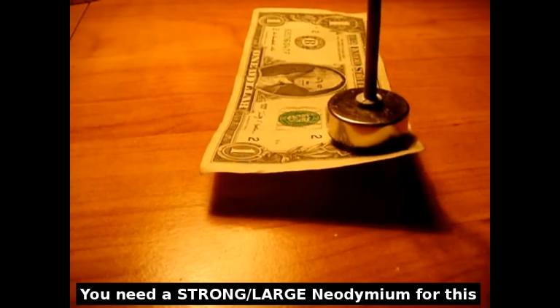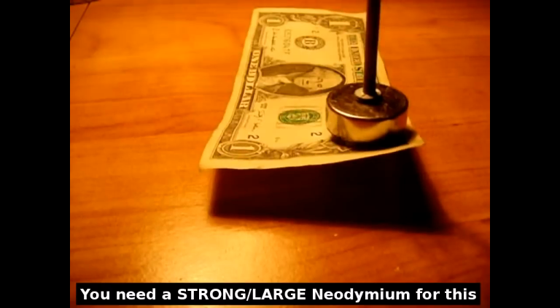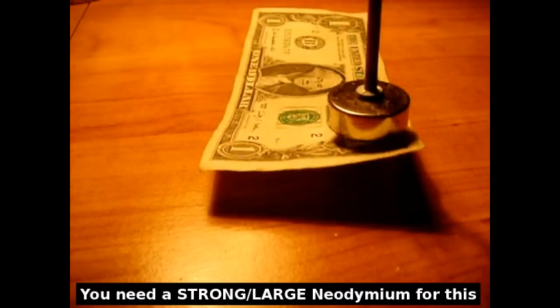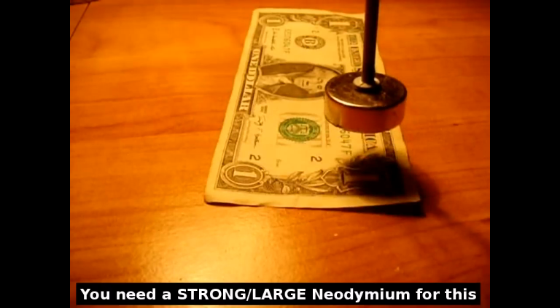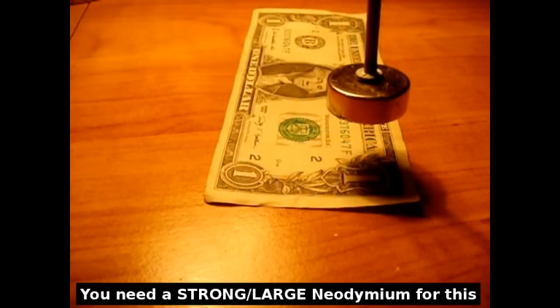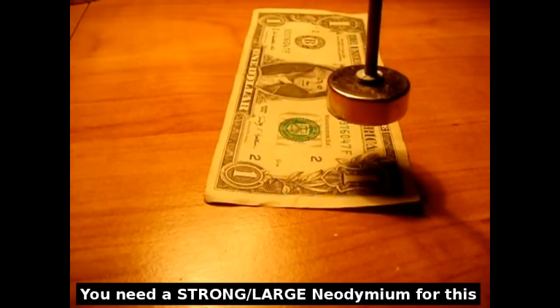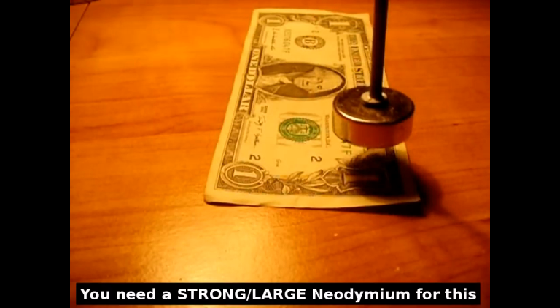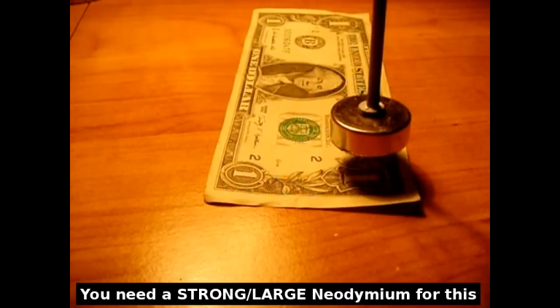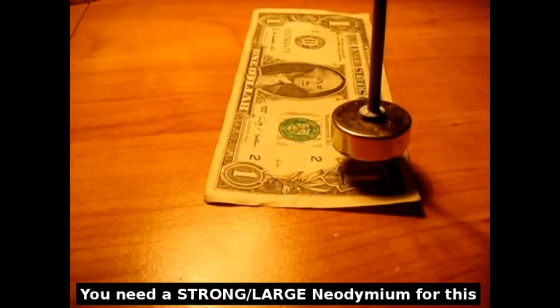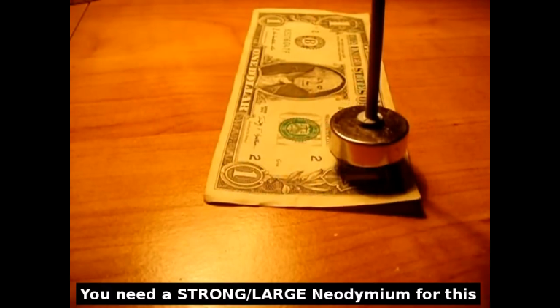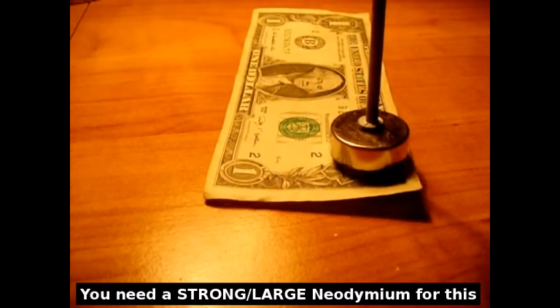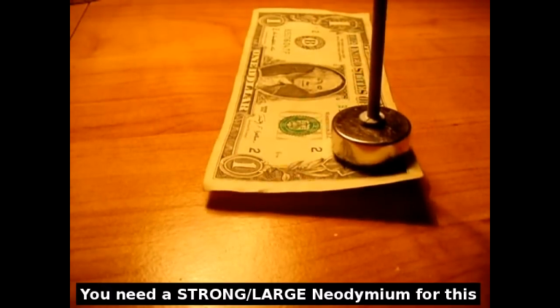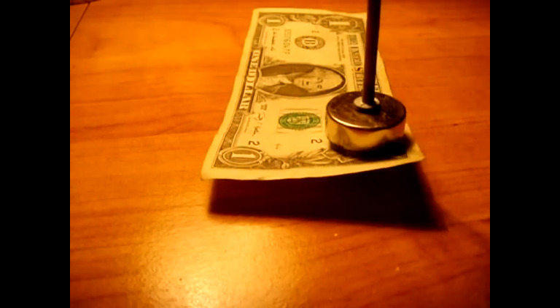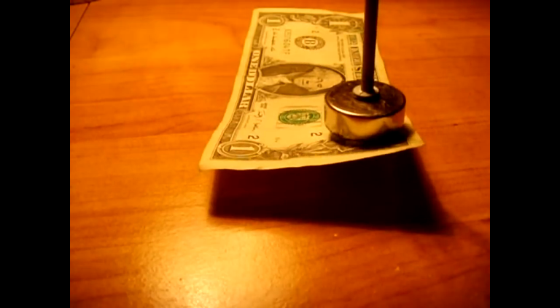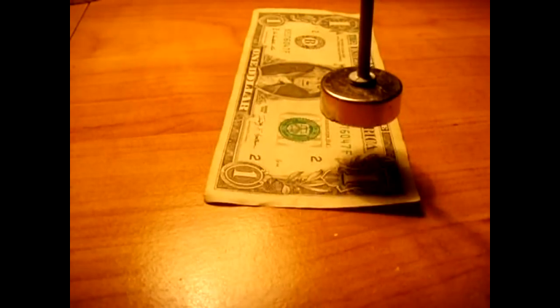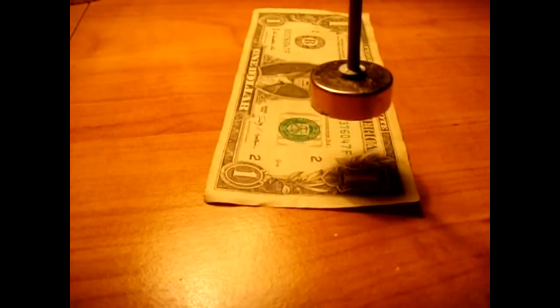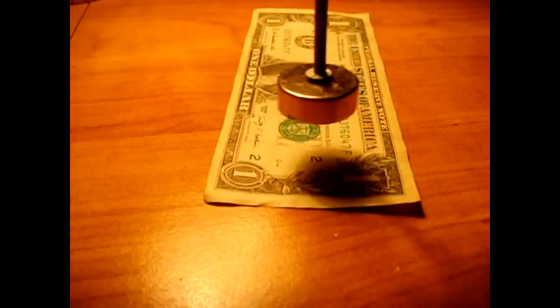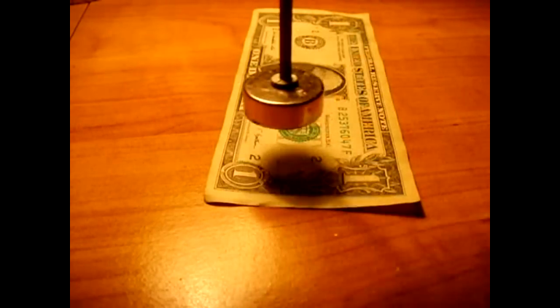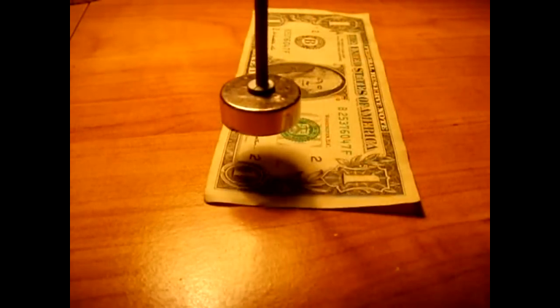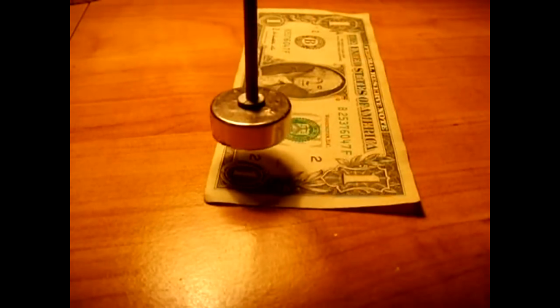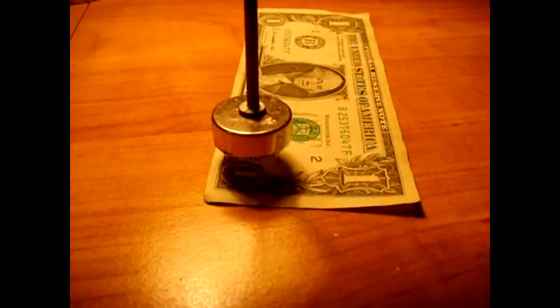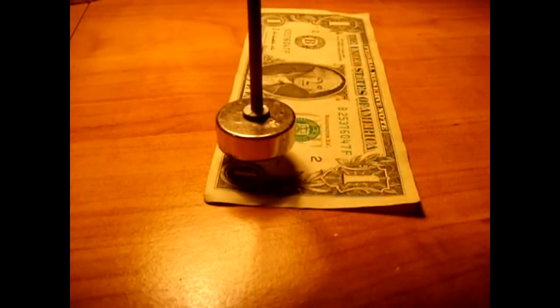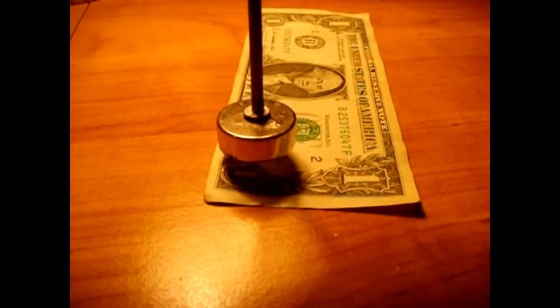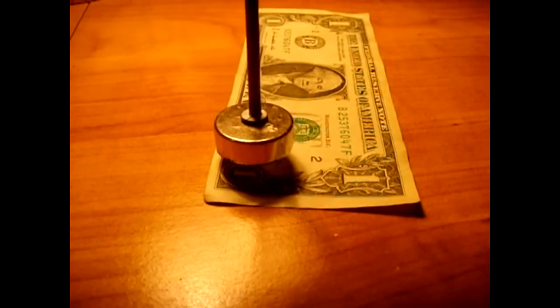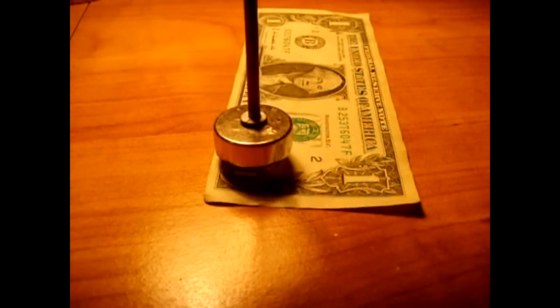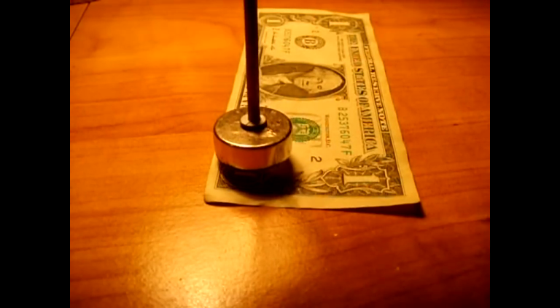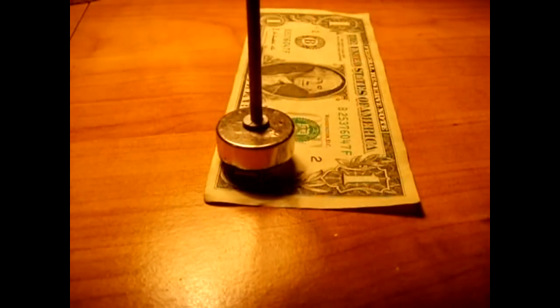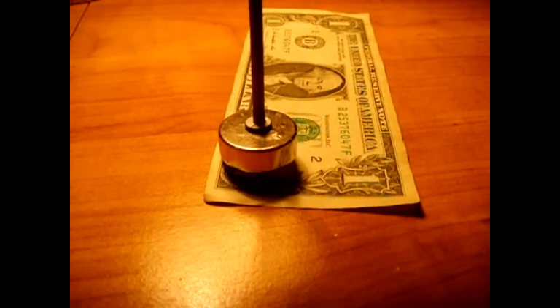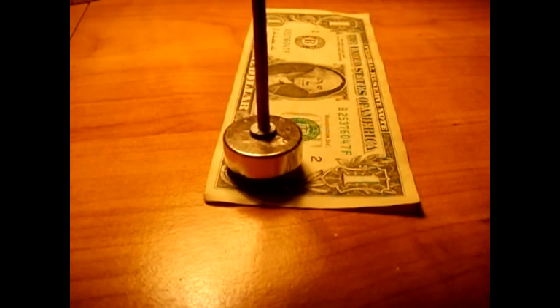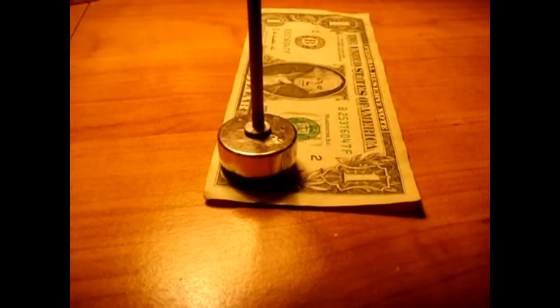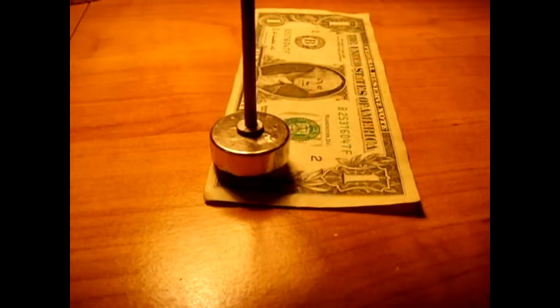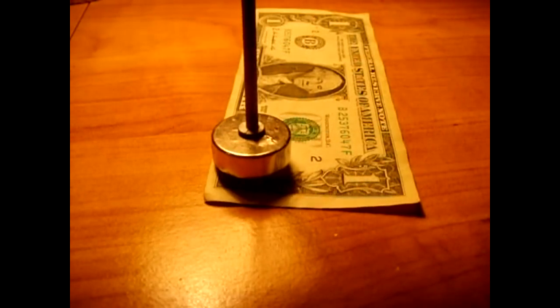It's detecting the magnetic ink. You would know that this is not counterfeit.